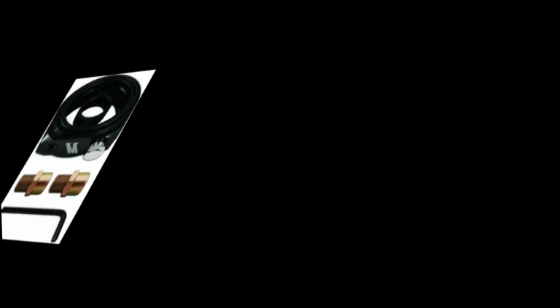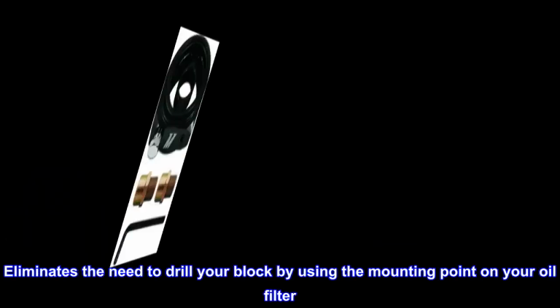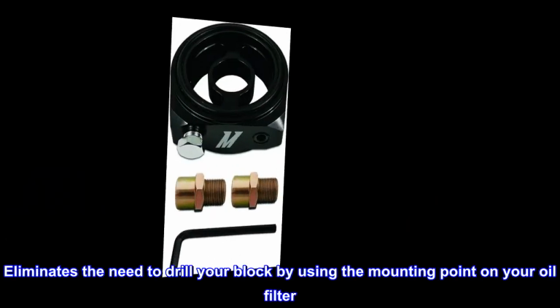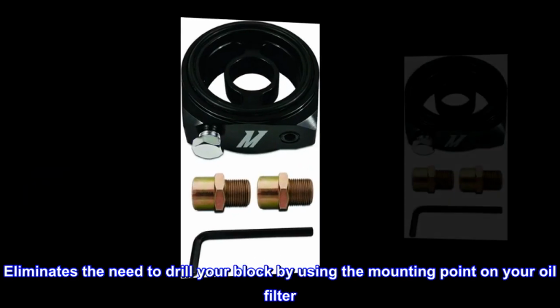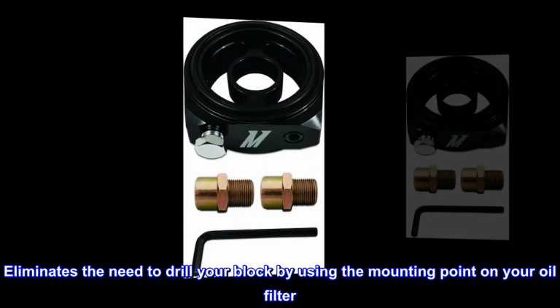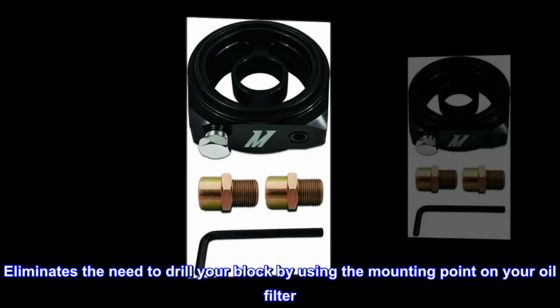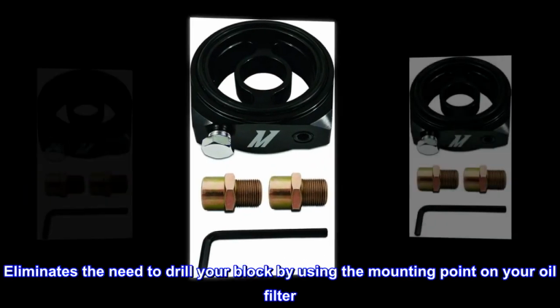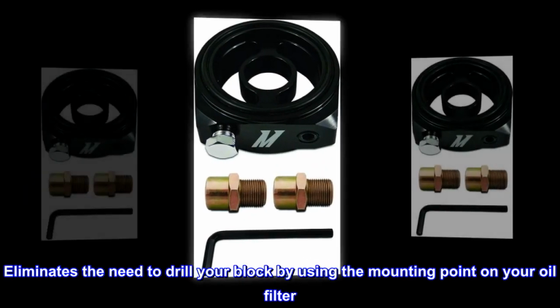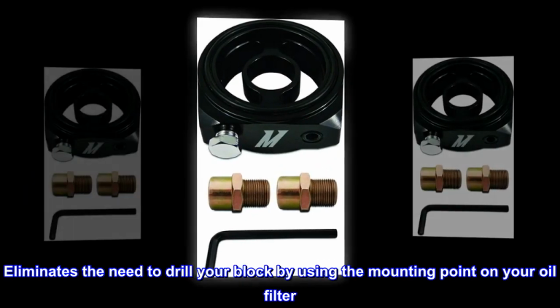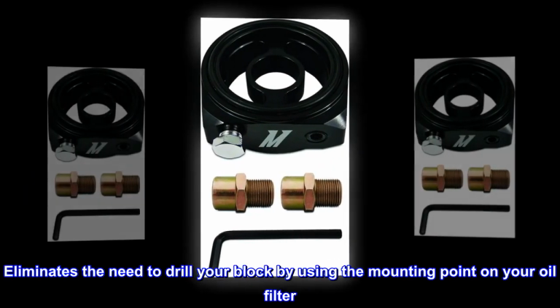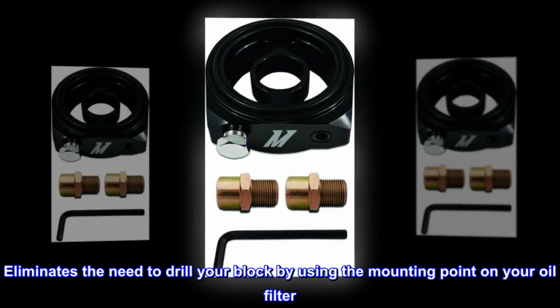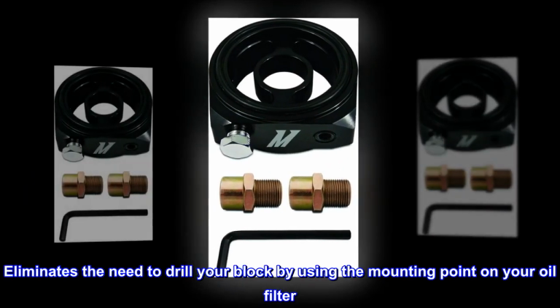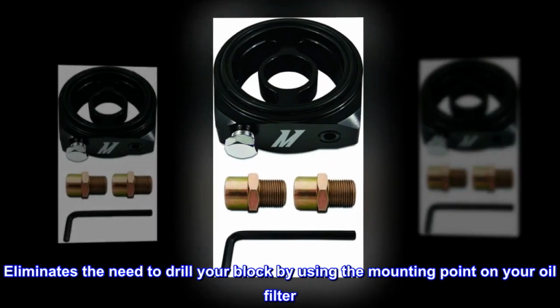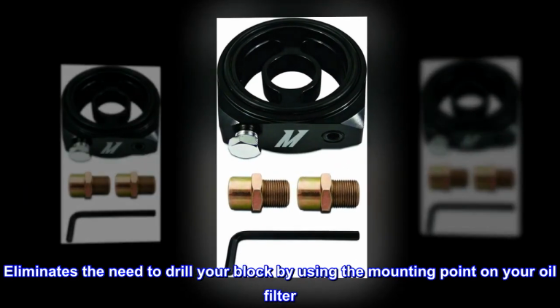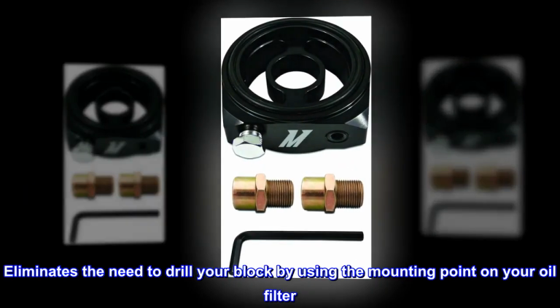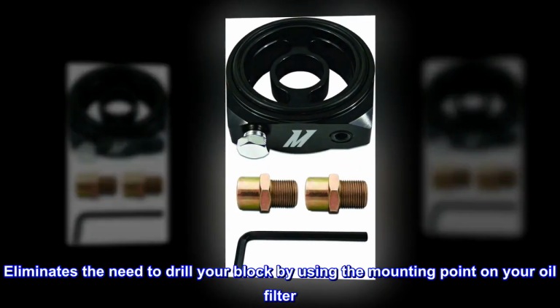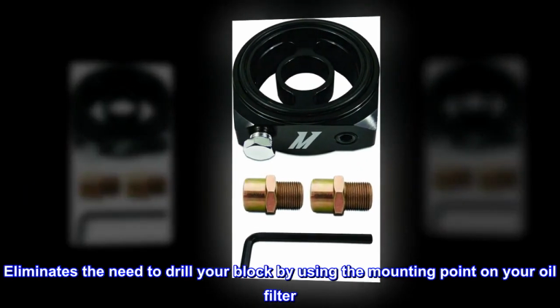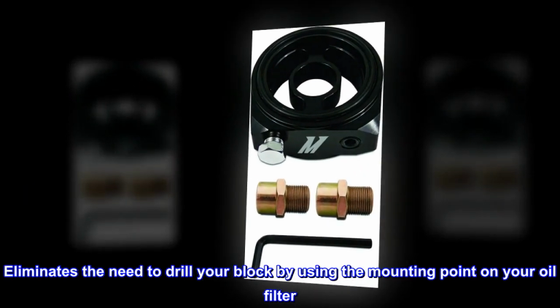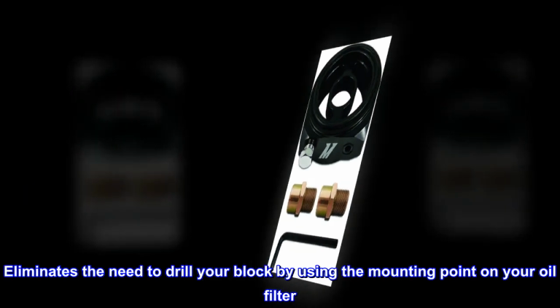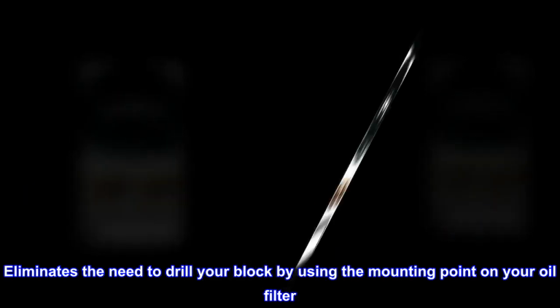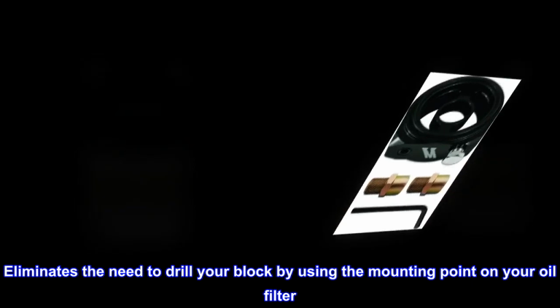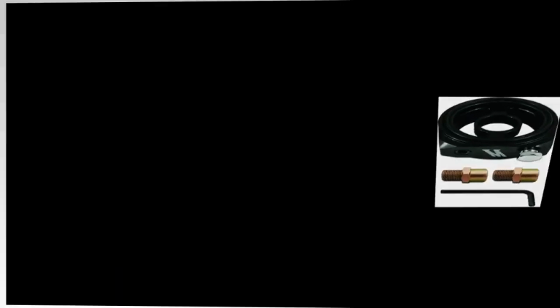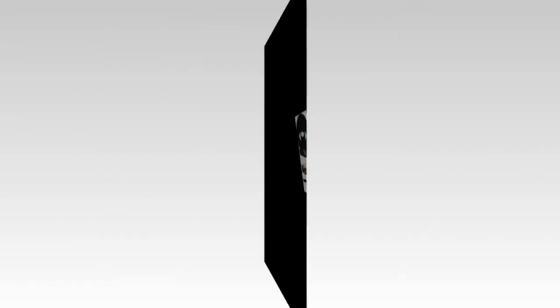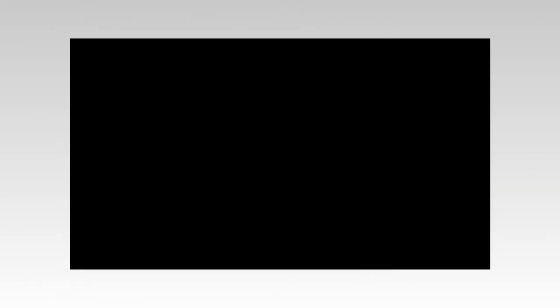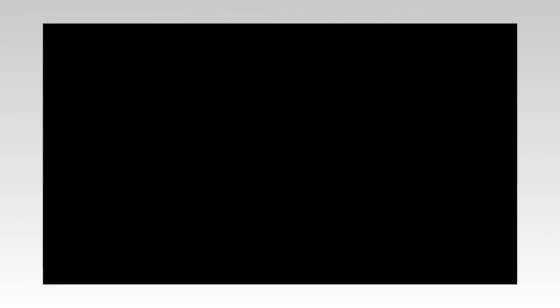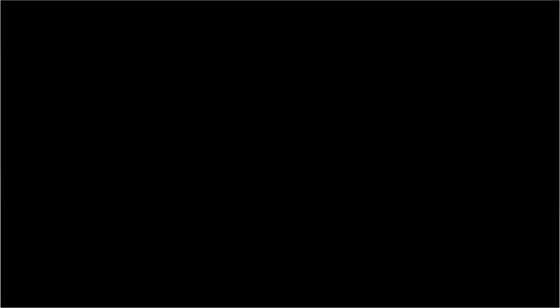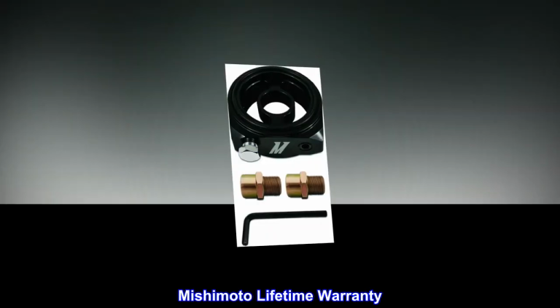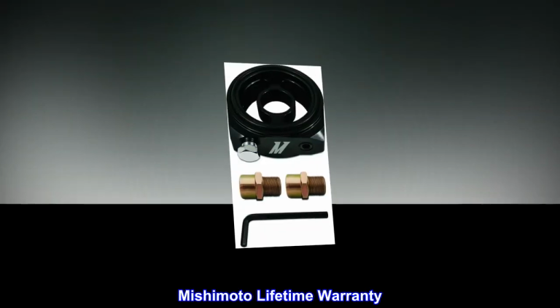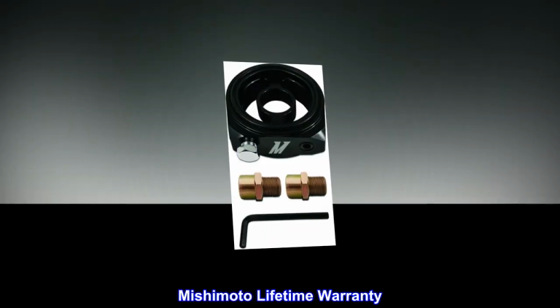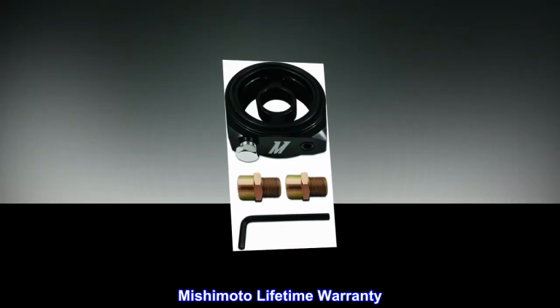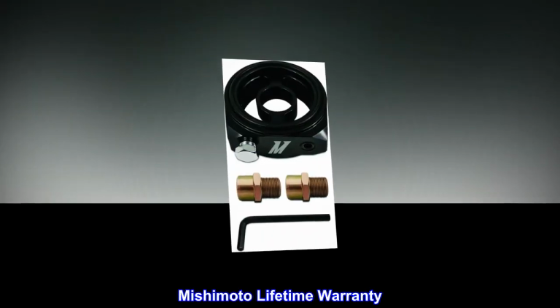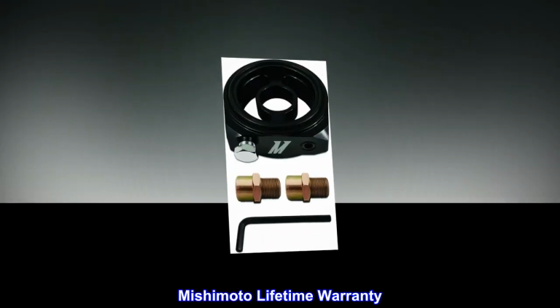Eliminates the need to drill your block by using the mounting point on your oil filter. Mishimoto lifetime warranty.